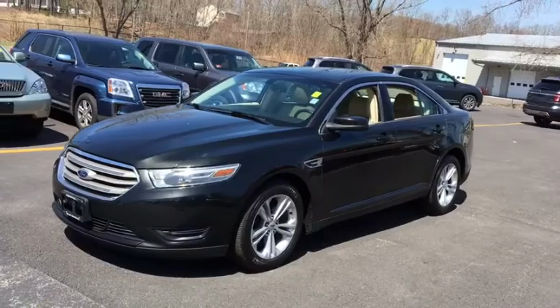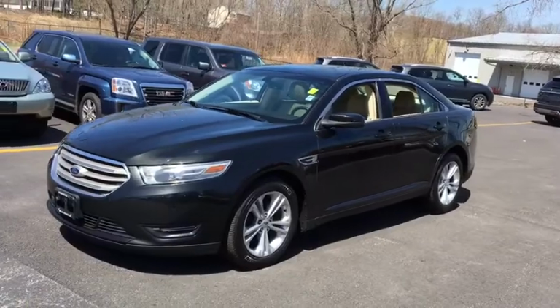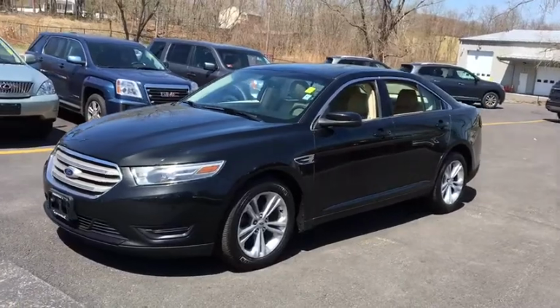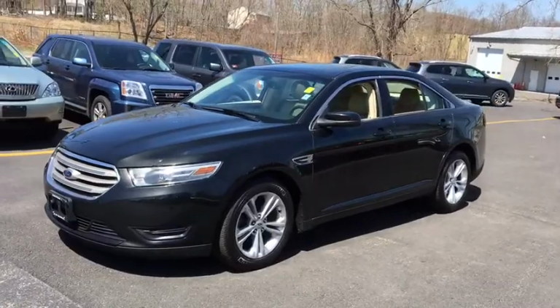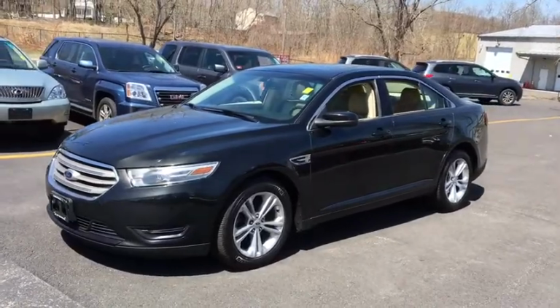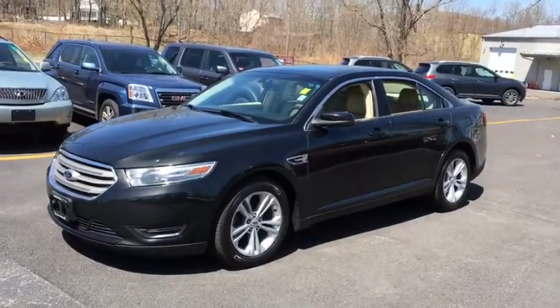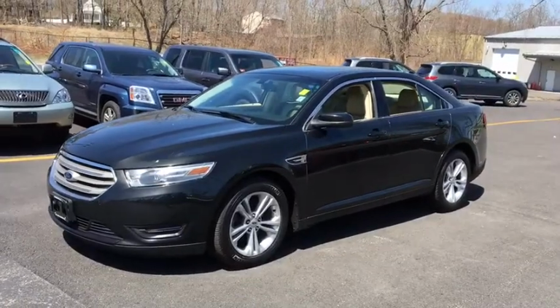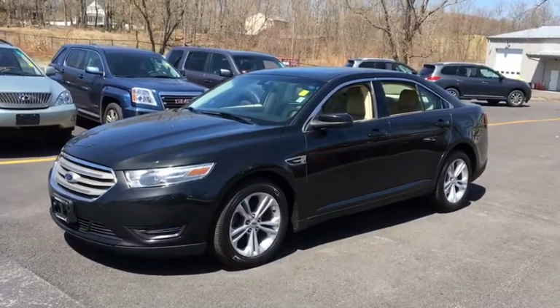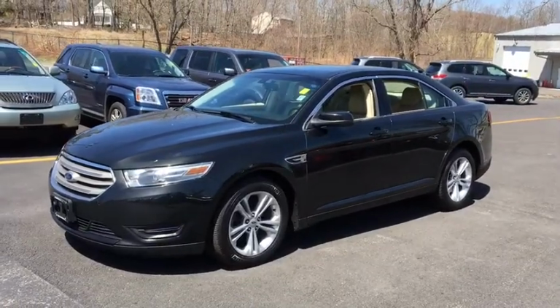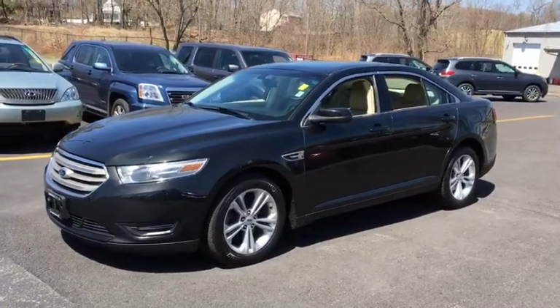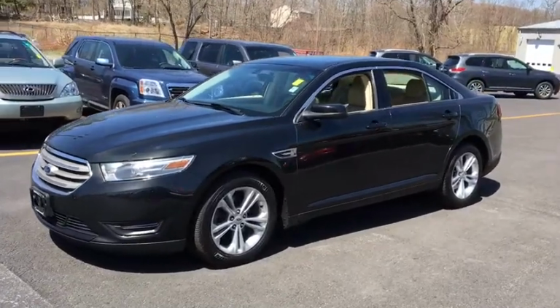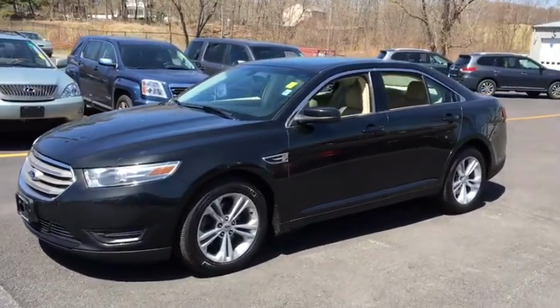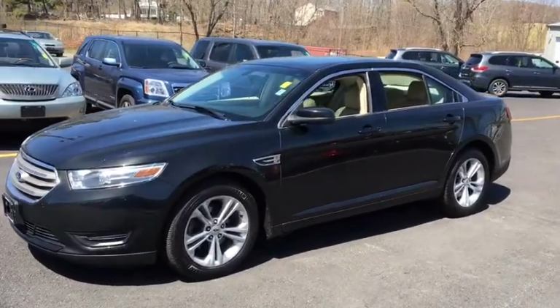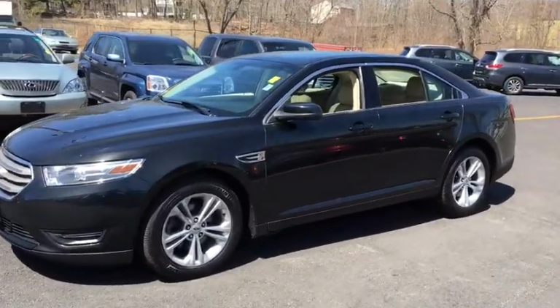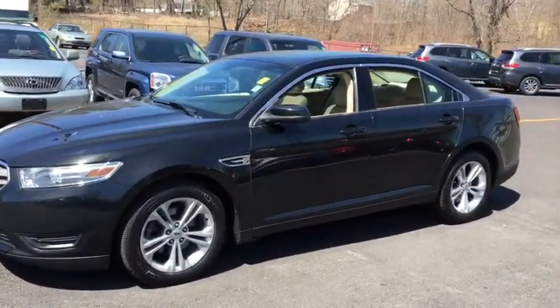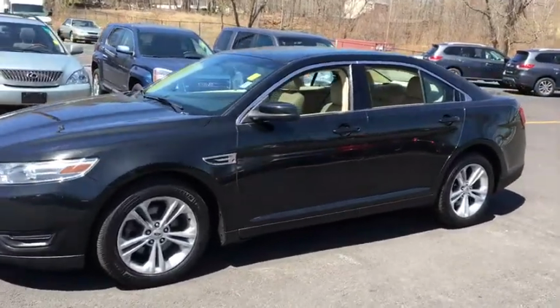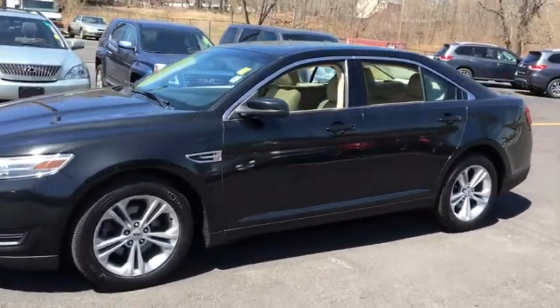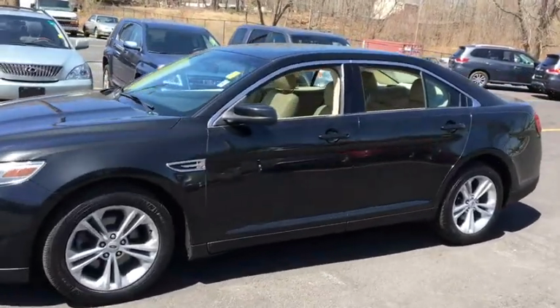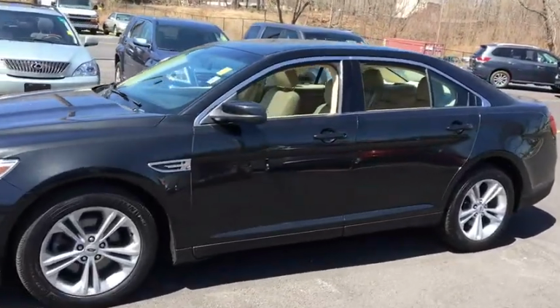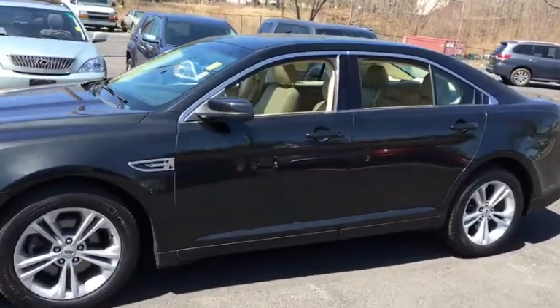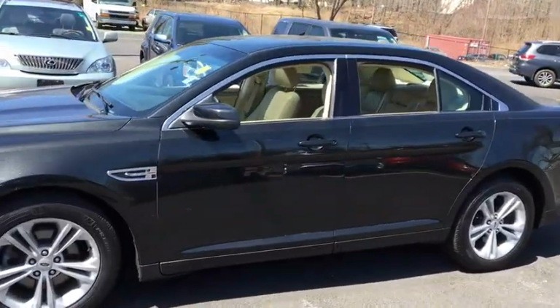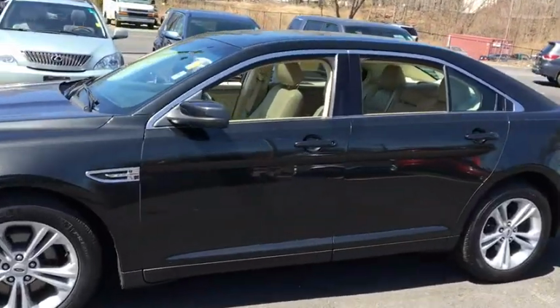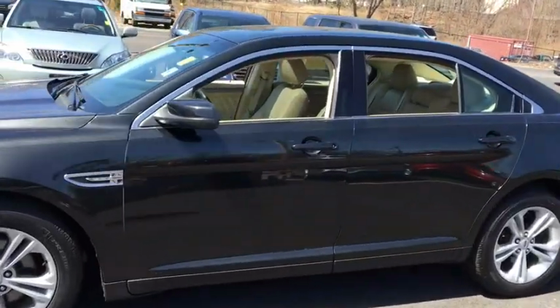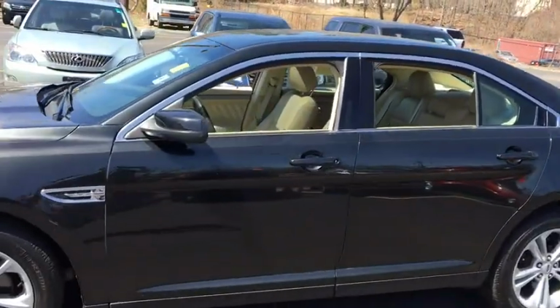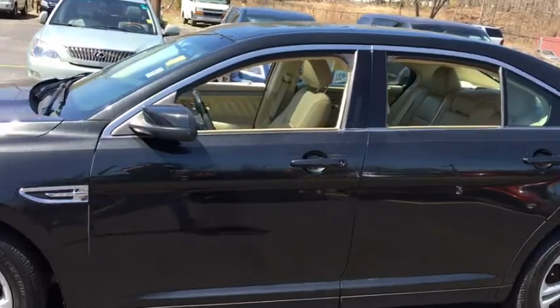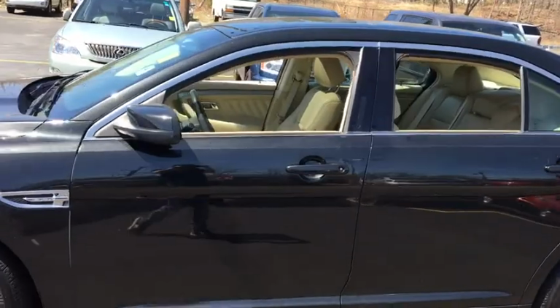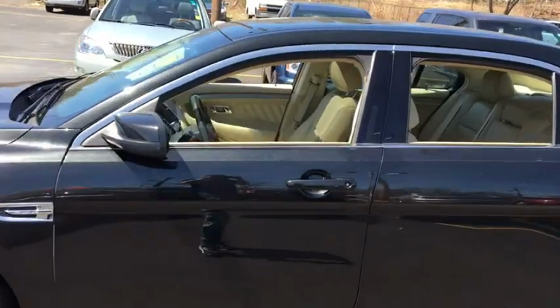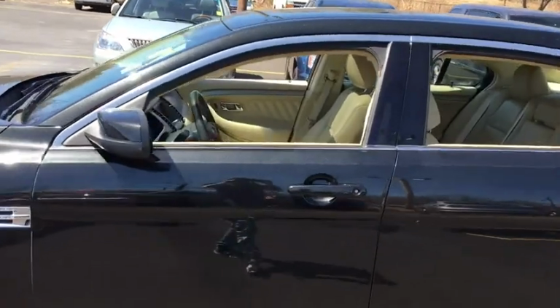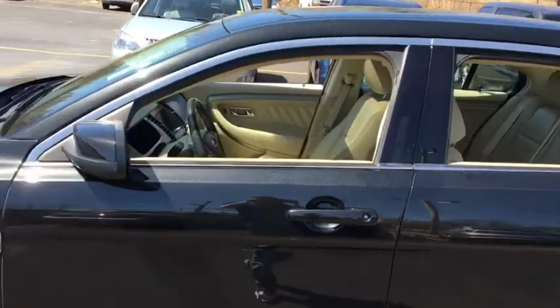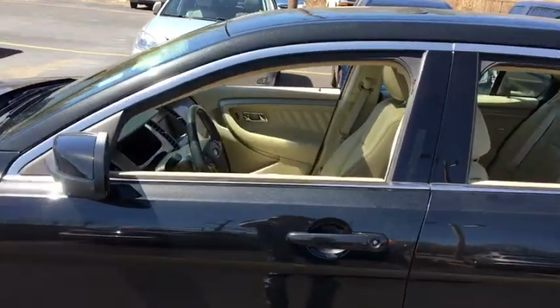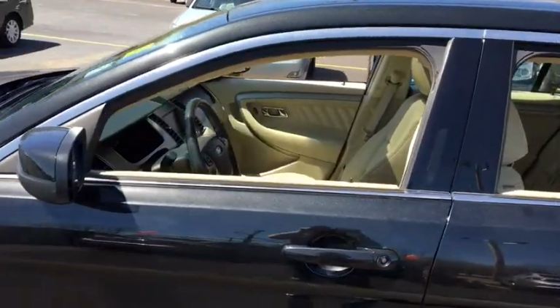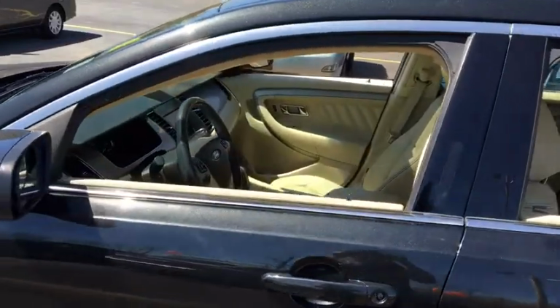This vehicle has less than 65,000 miles. Here are some of this vehicle's great options: stability control,